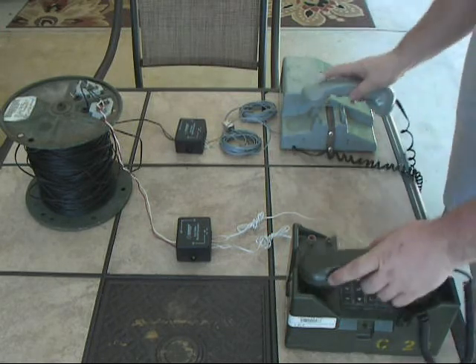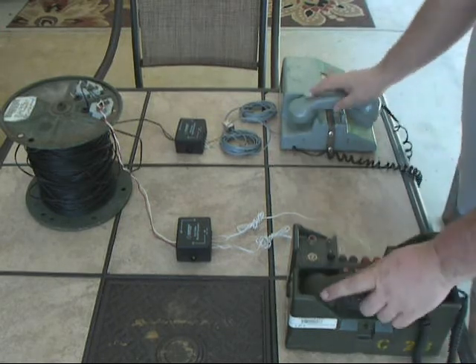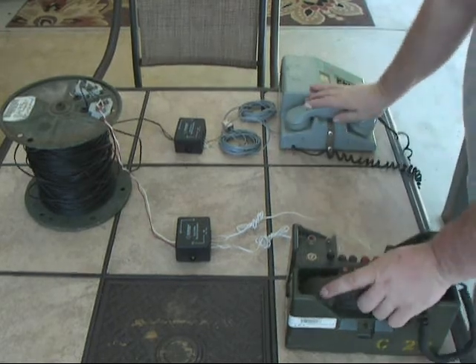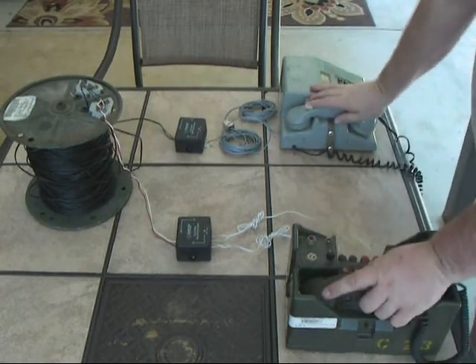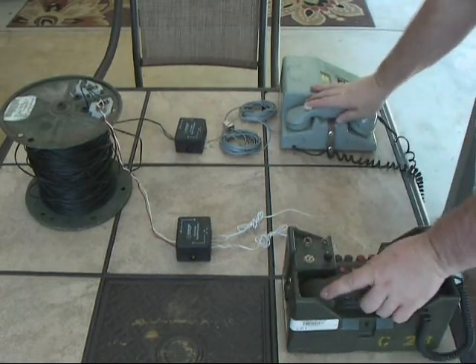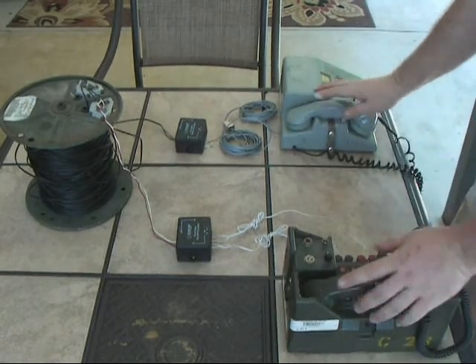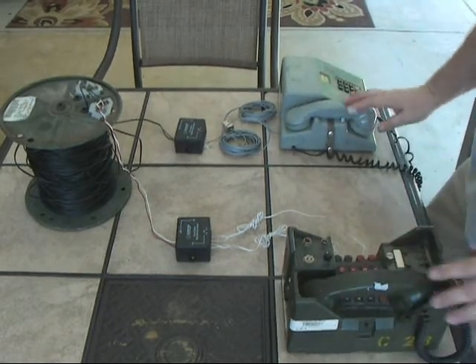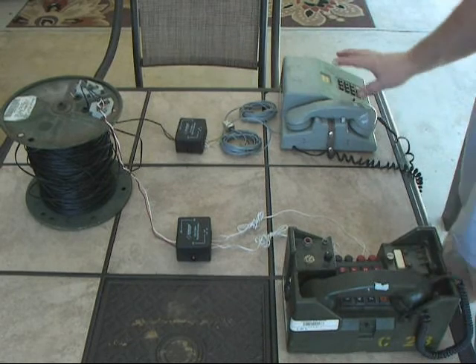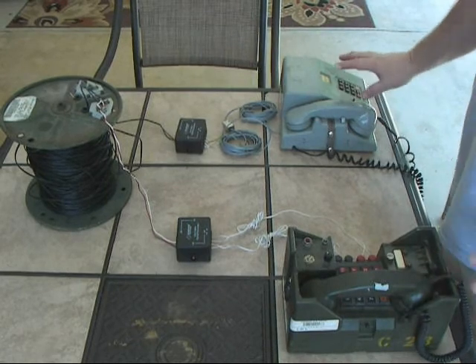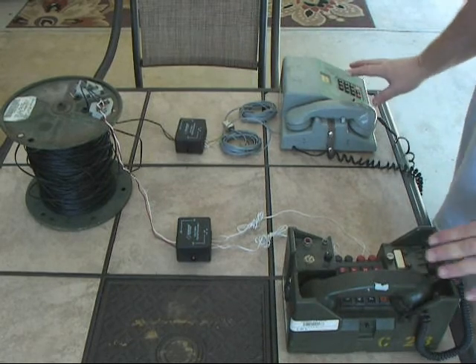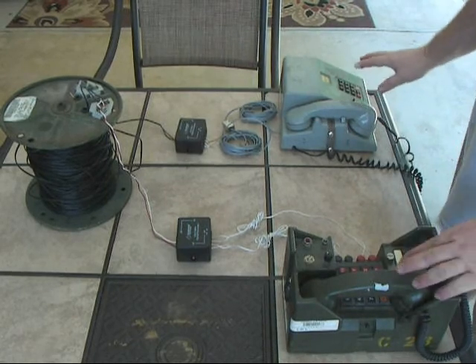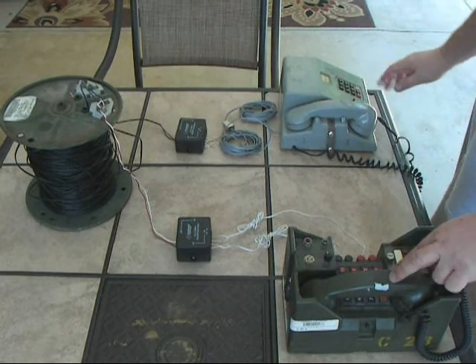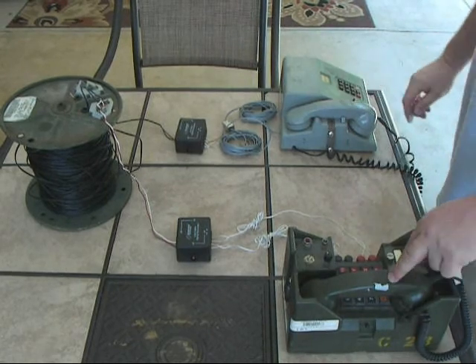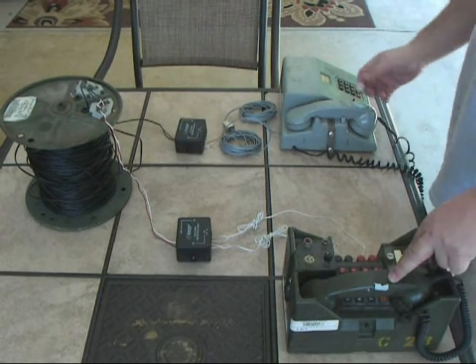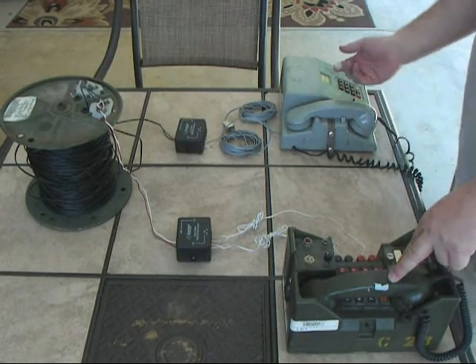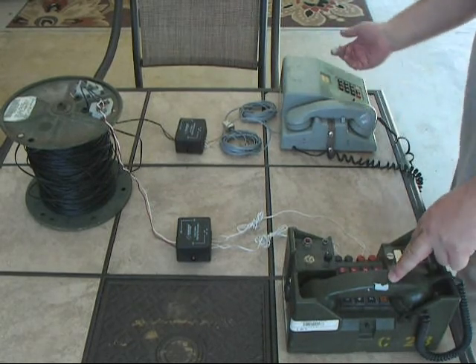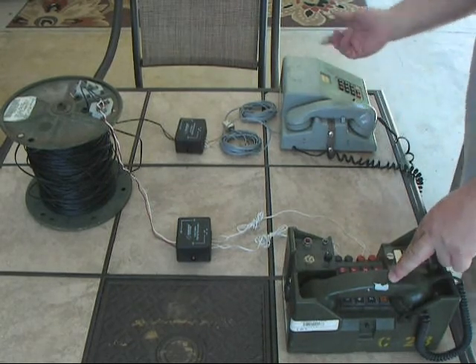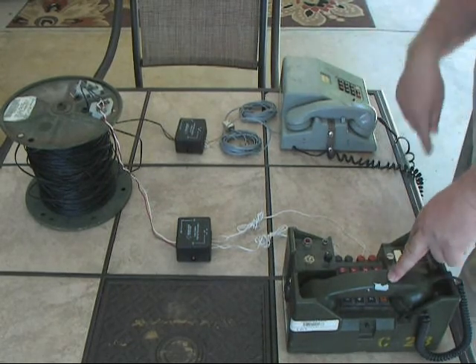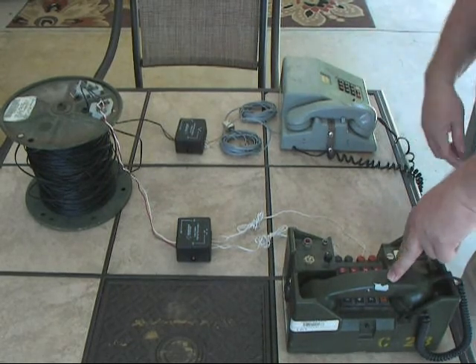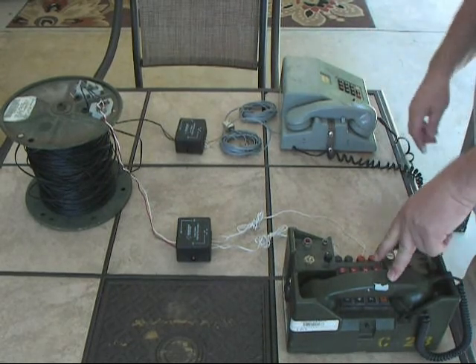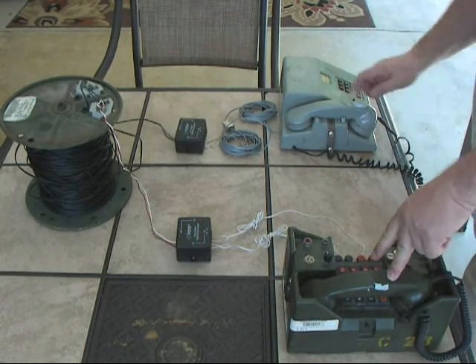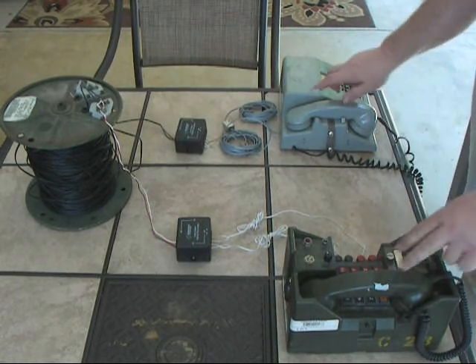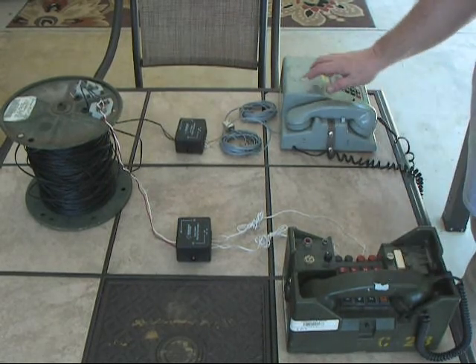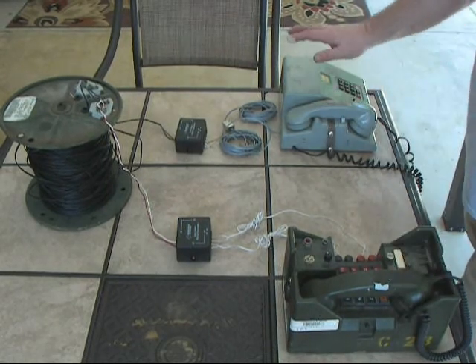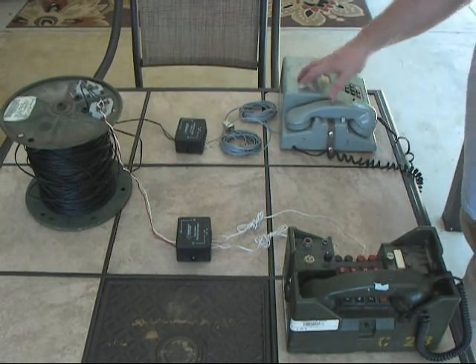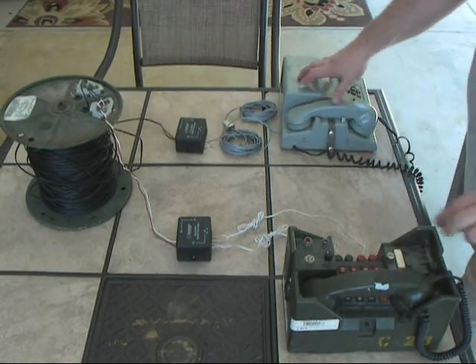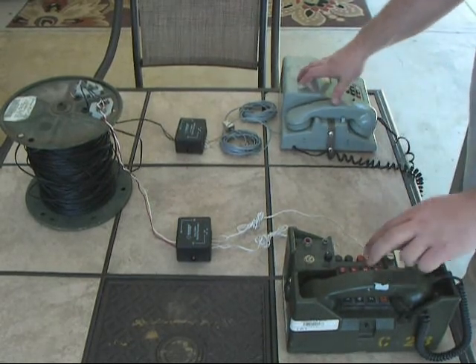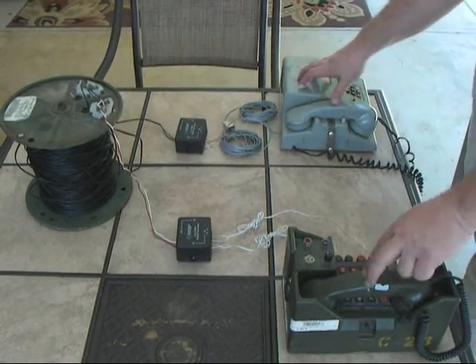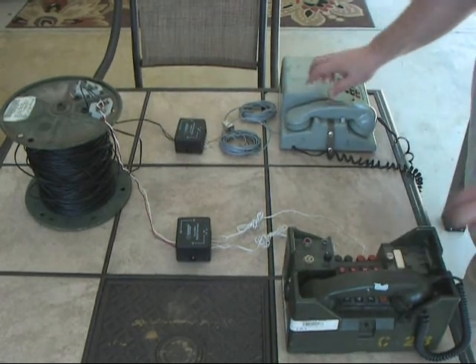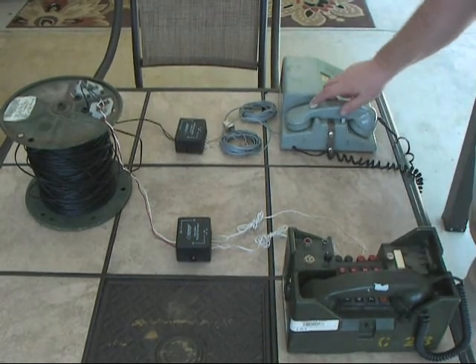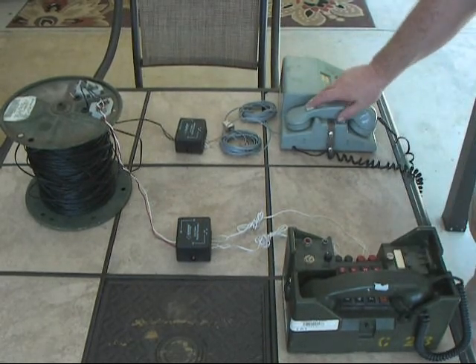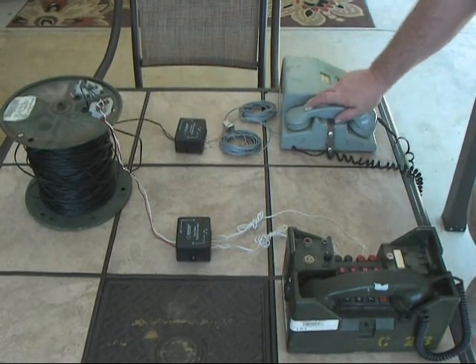Okay. We had audio going both ways. Now we'll go ahead and reverse the call — we'll call from the 341 to the 838.